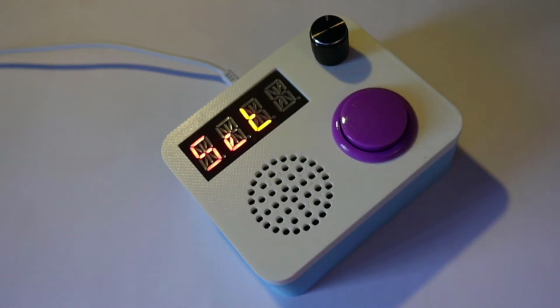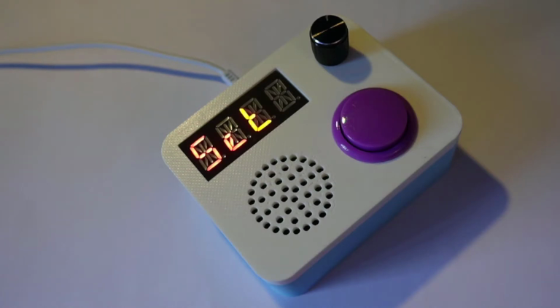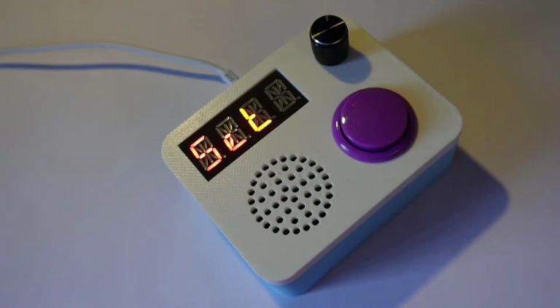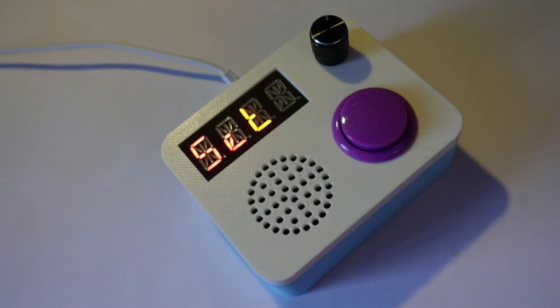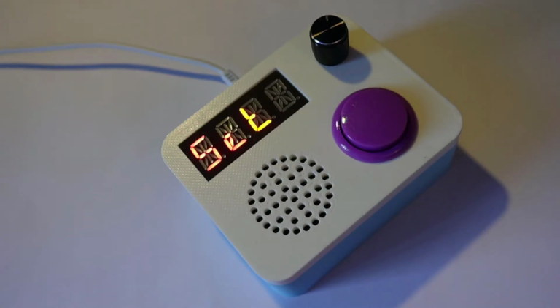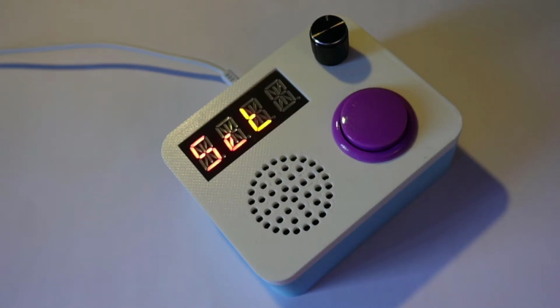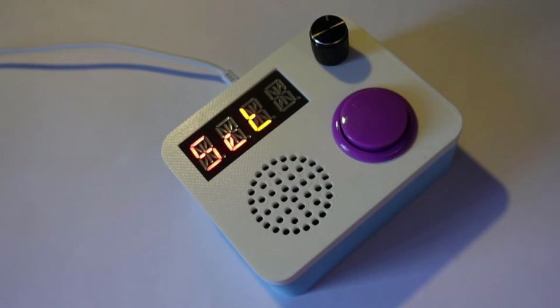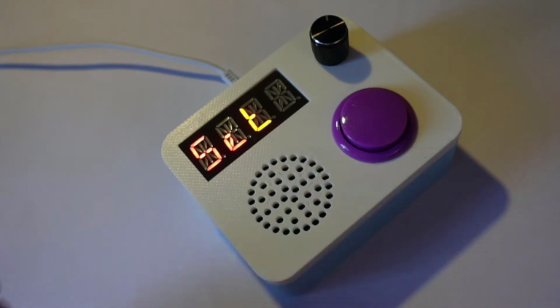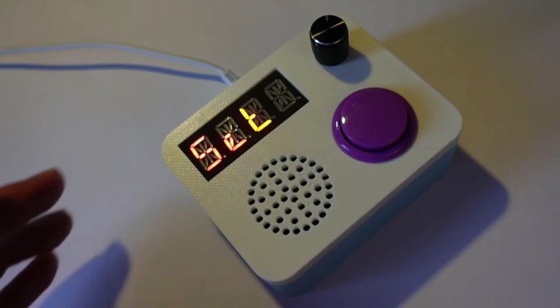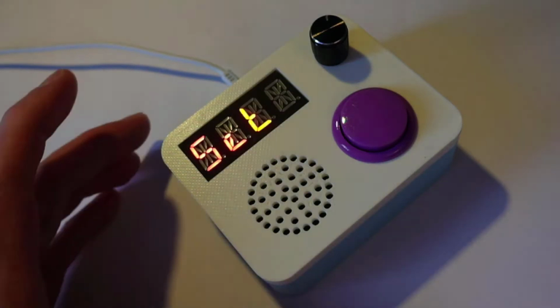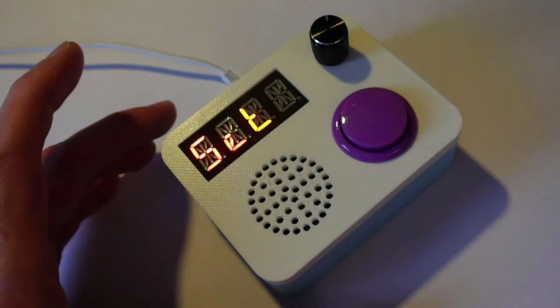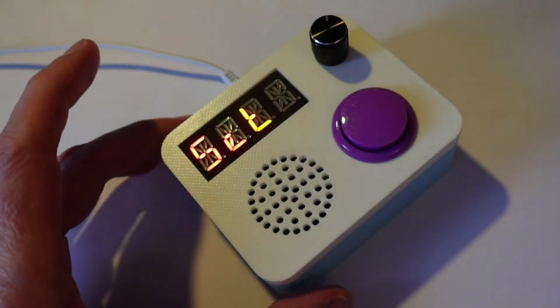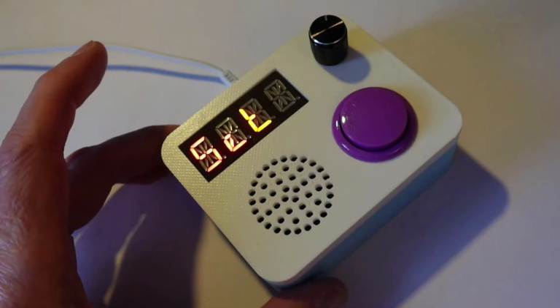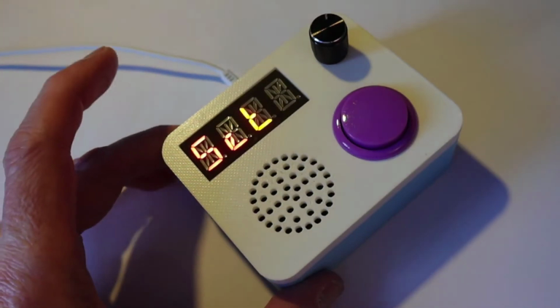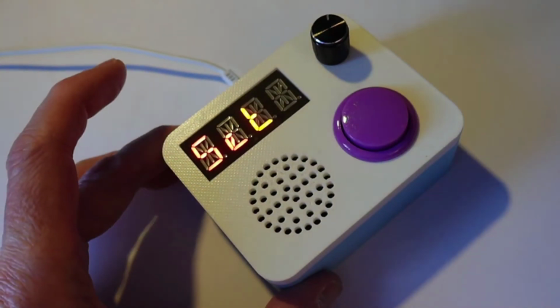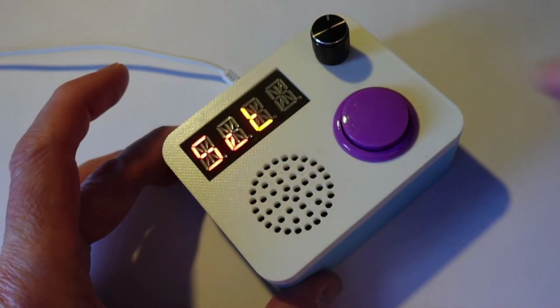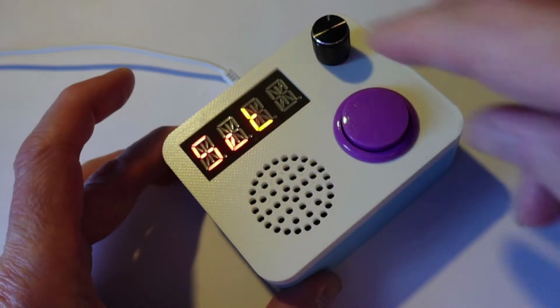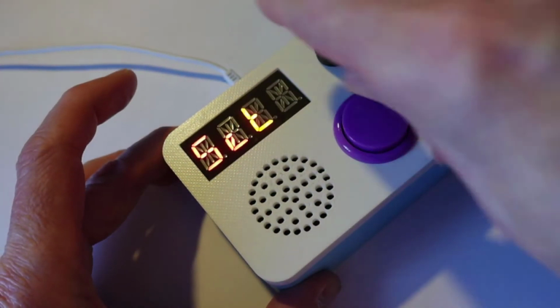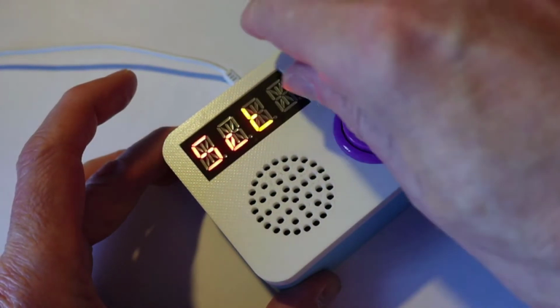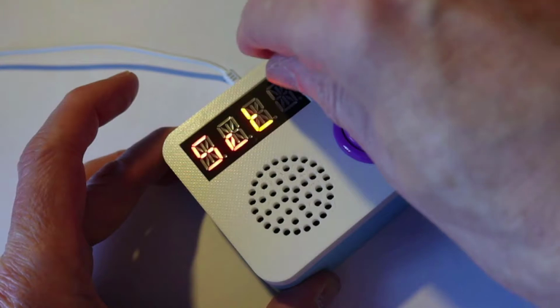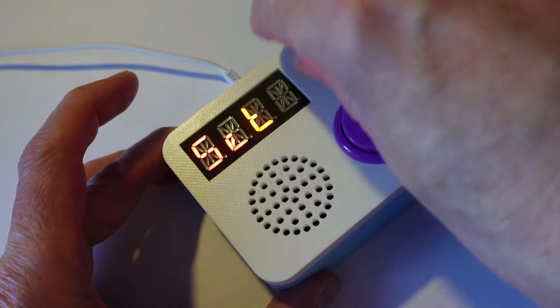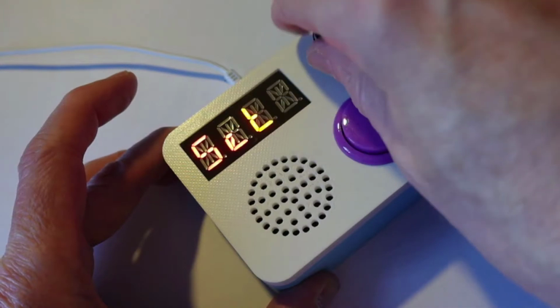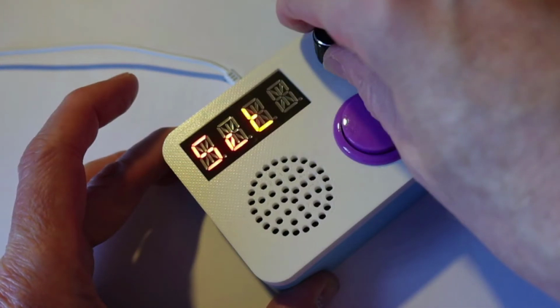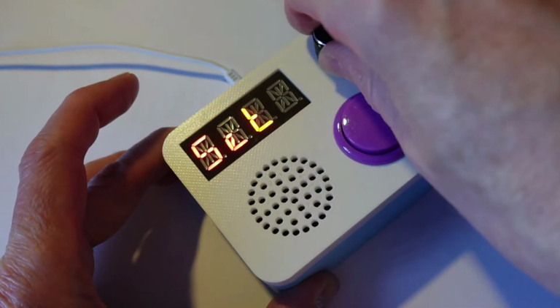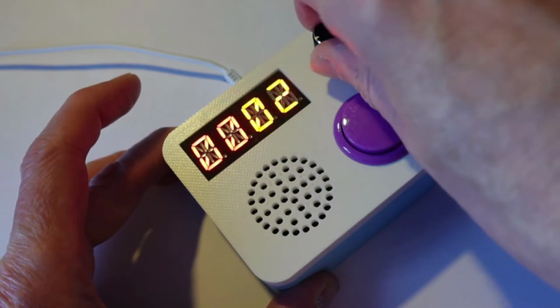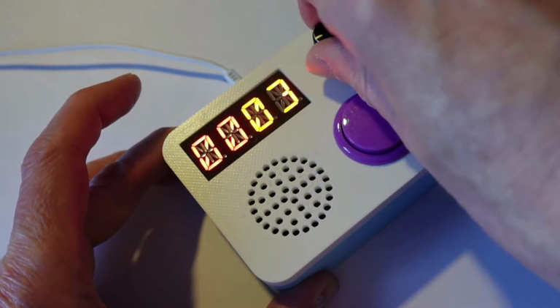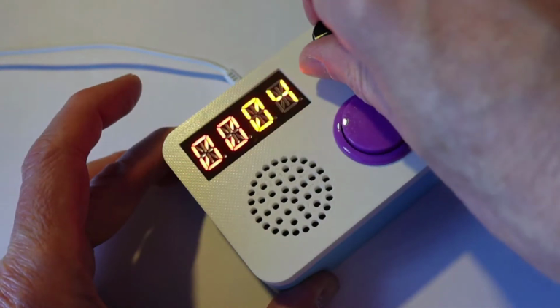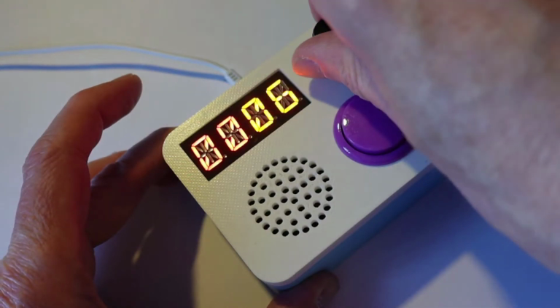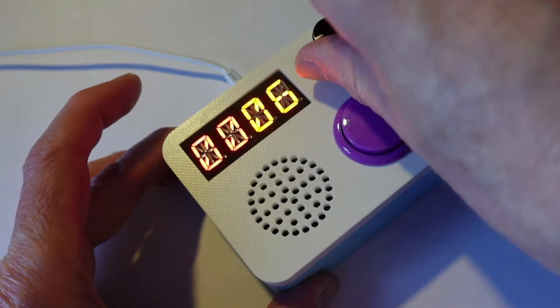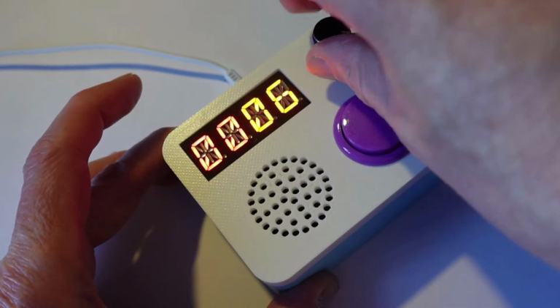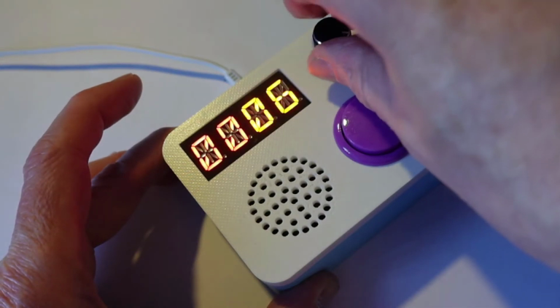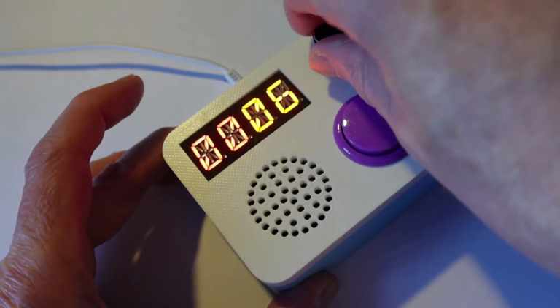Let's say I want to do five minutes, so I grab hold of the timer, I grab hold of the button, and I twiddle it all the way up to five.